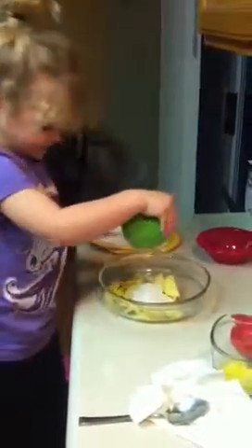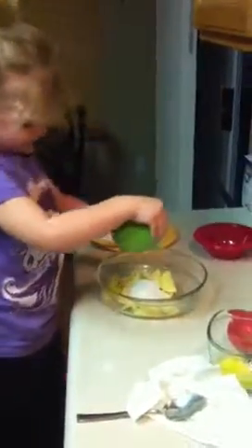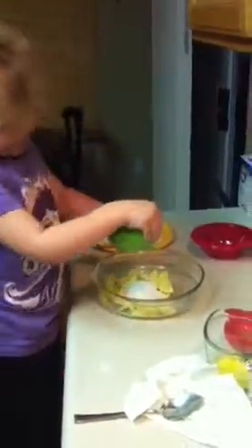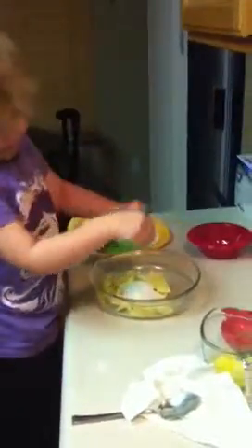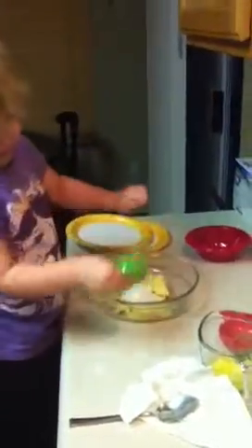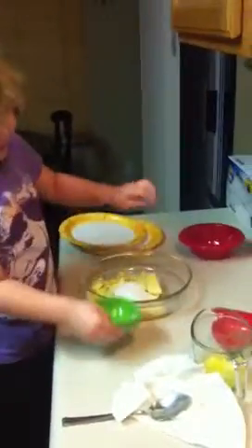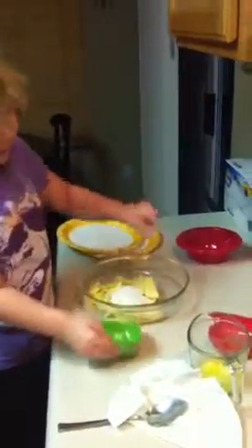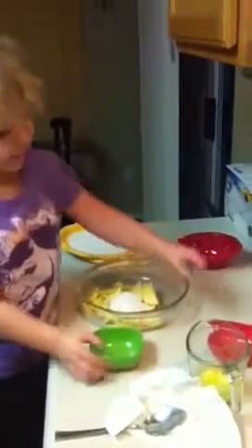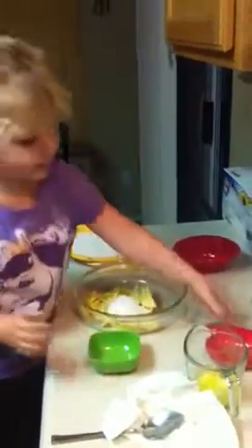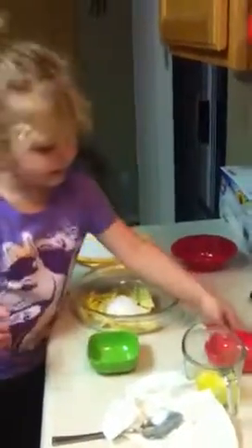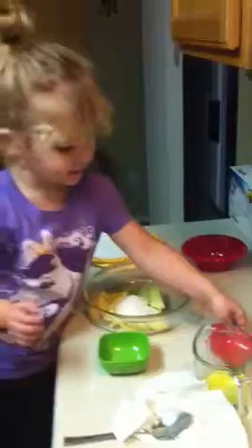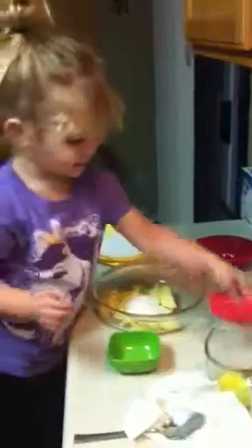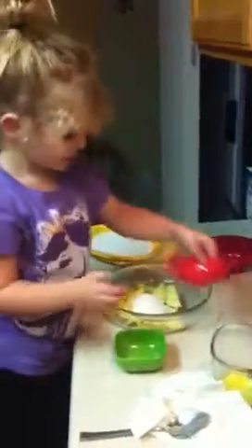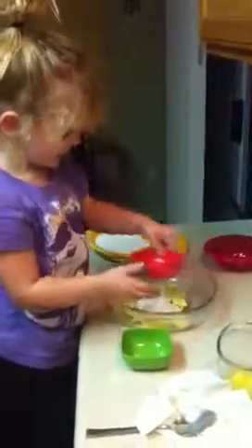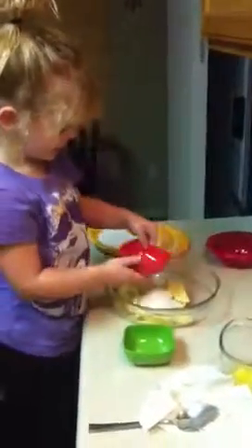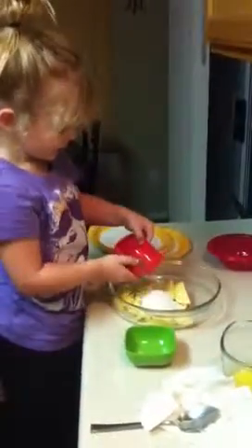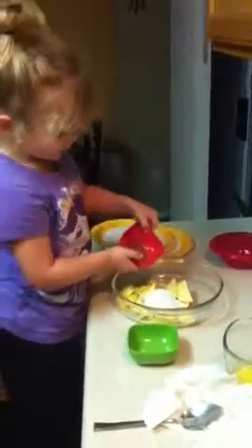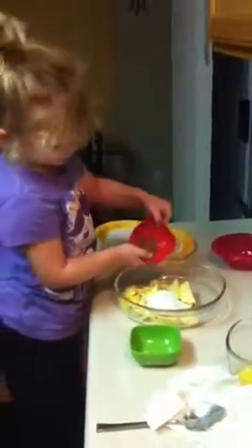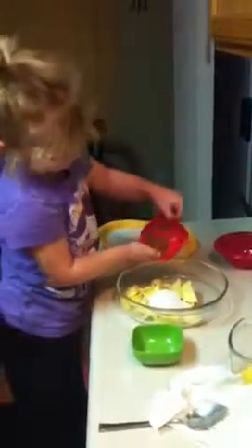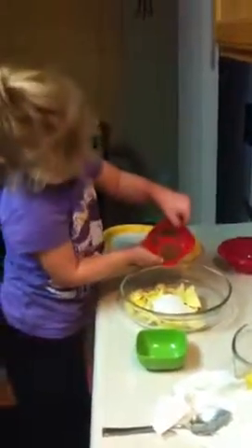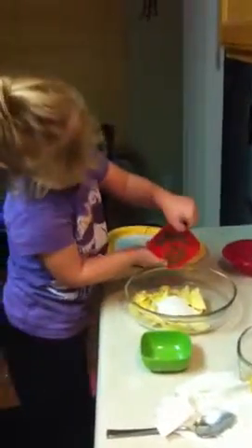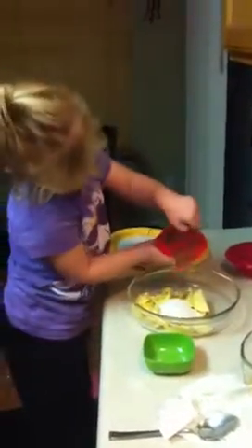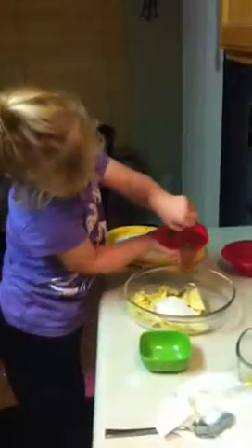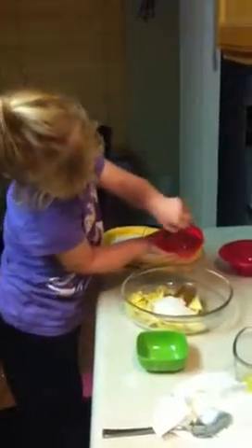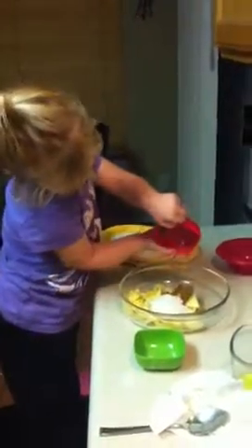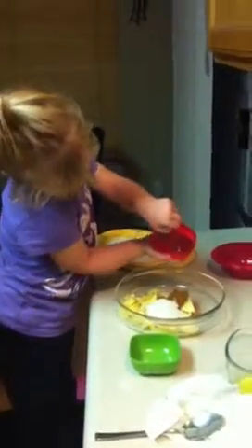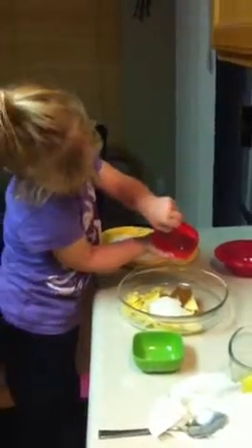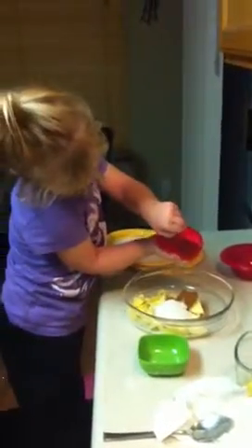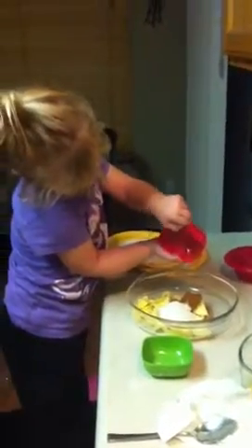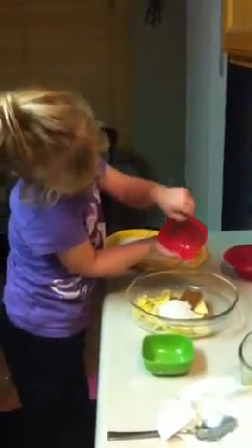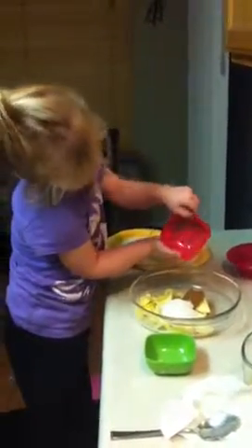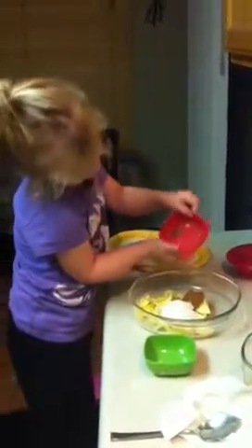There you go. And then take all the brown stuff, sprinkle it on top. That's called cinnamon. Yeah.